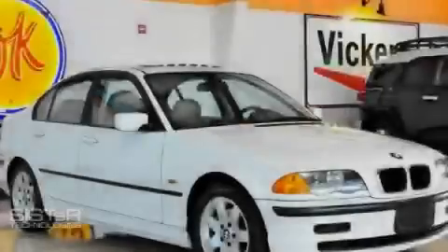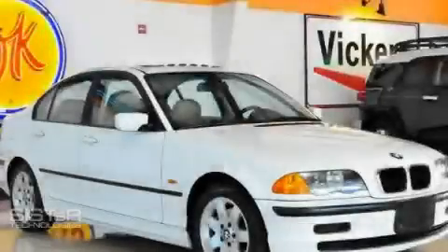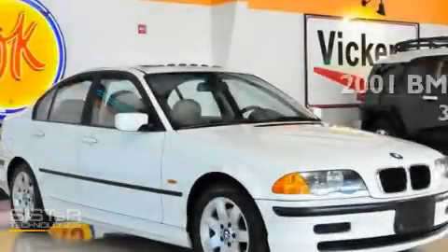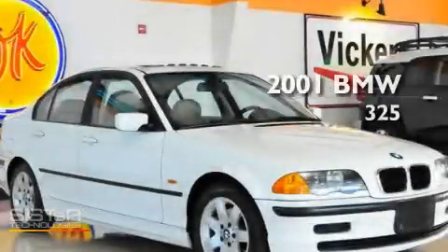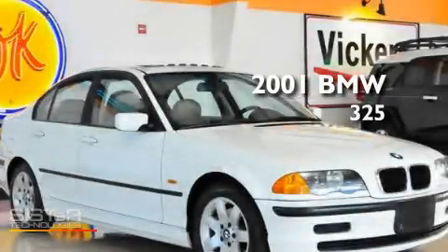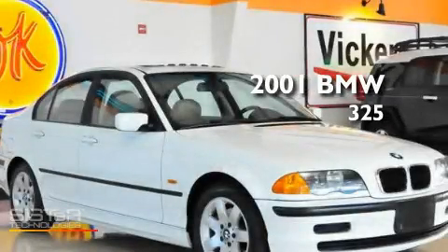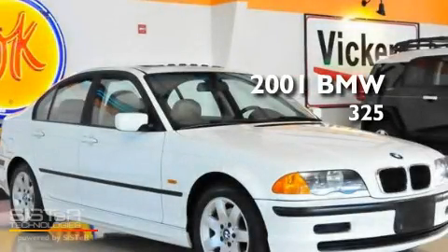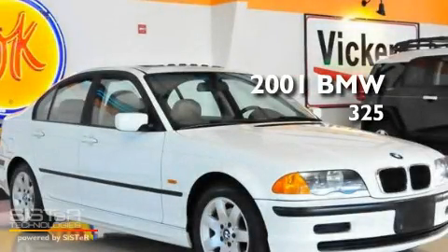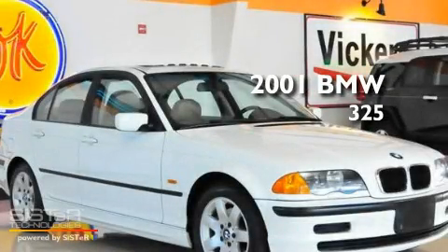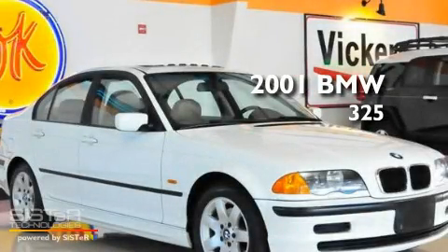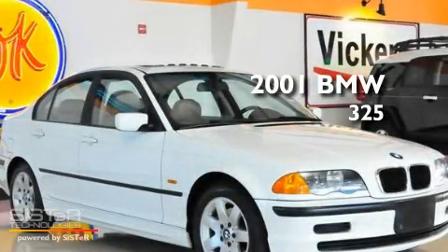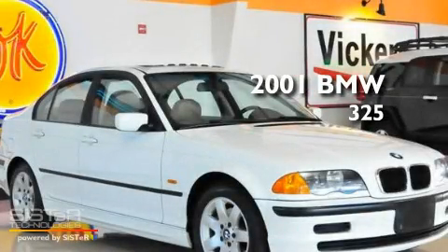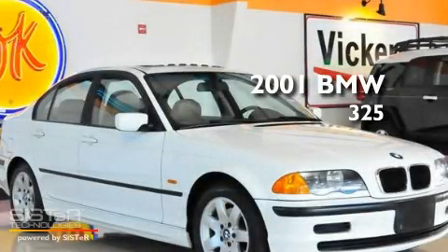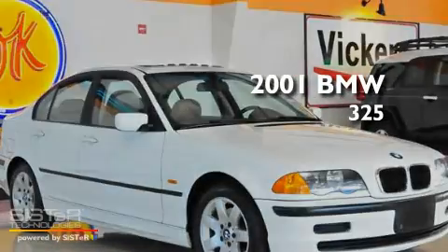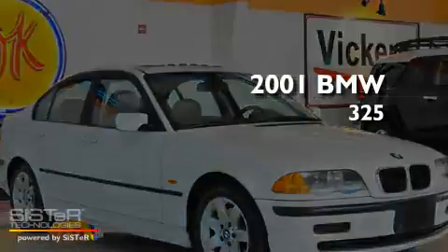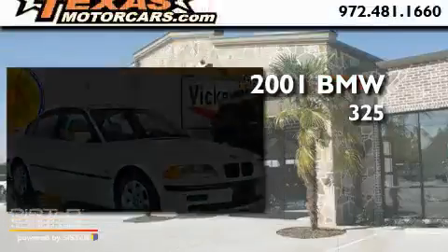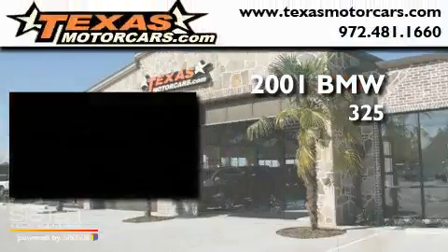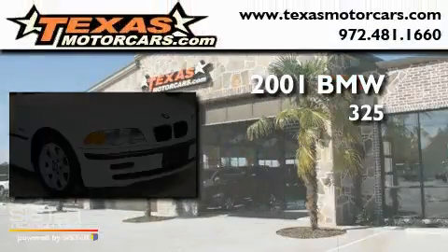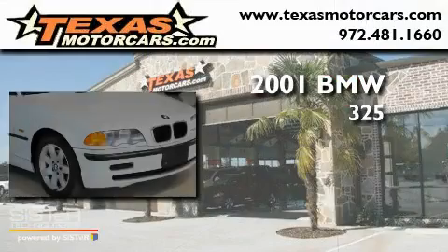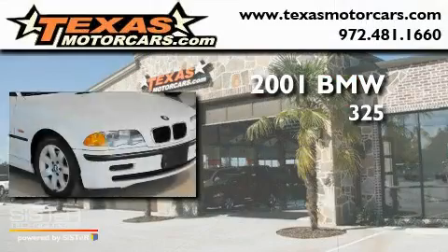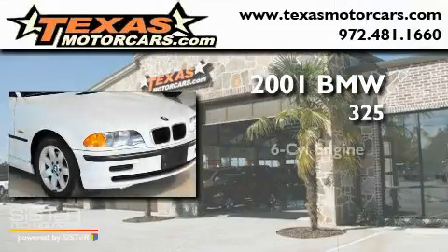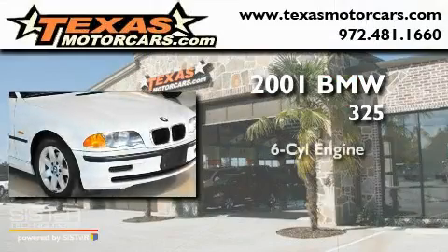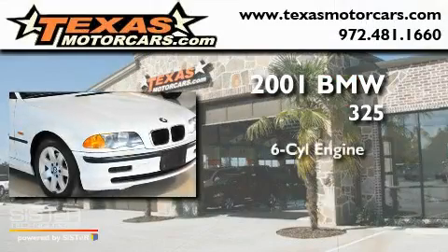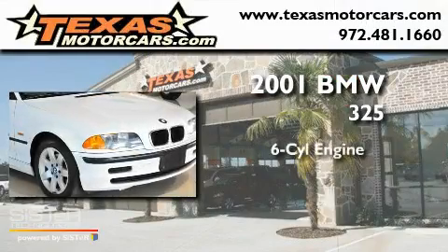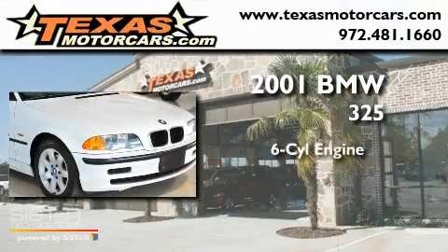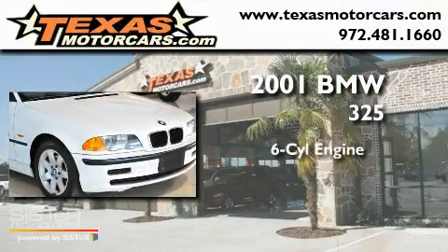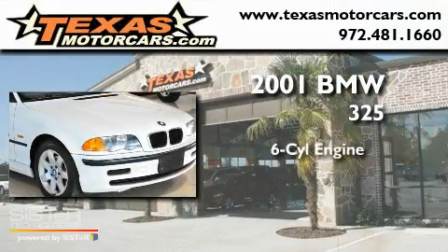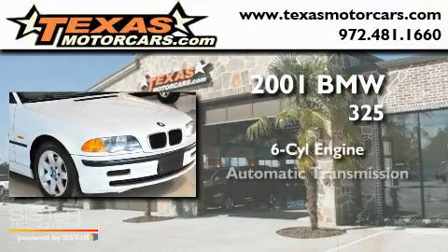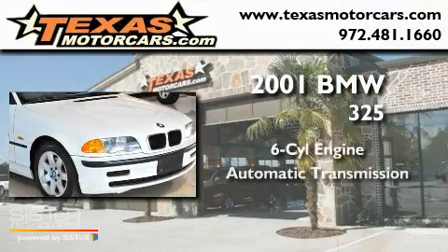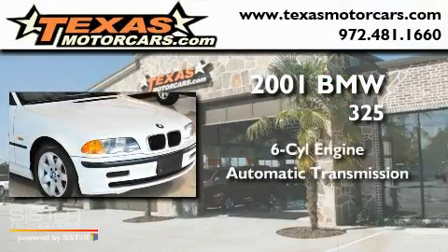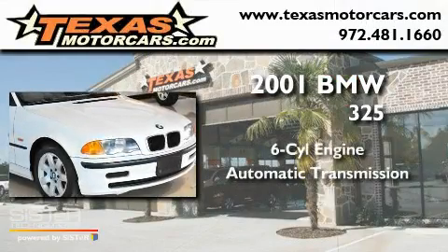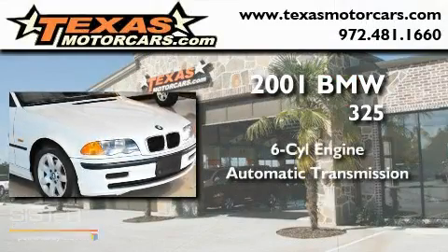This is a 2001 BMW 325. It has a six-cylinder engine and an automatic transmission.